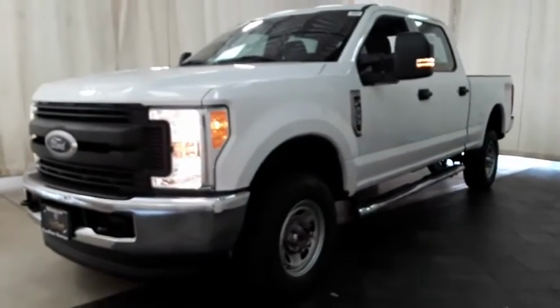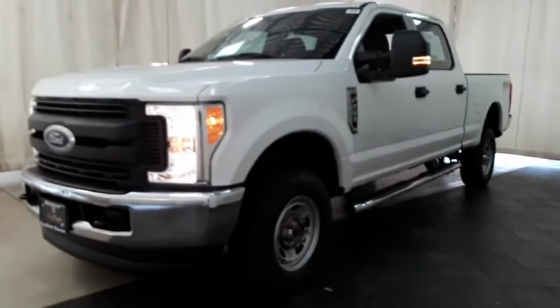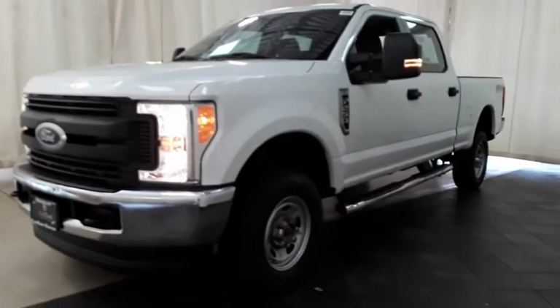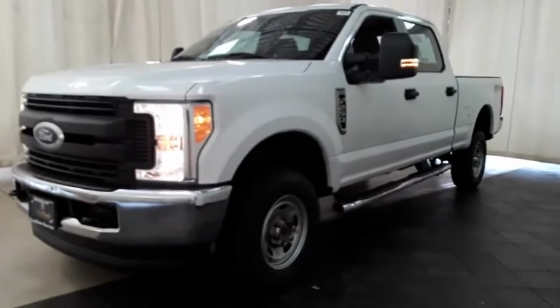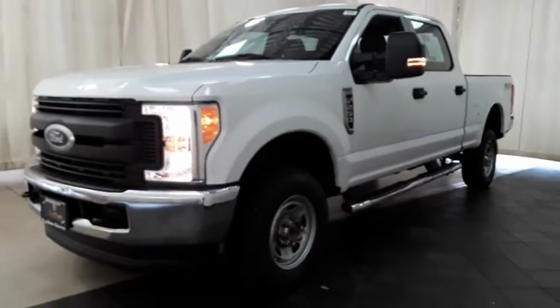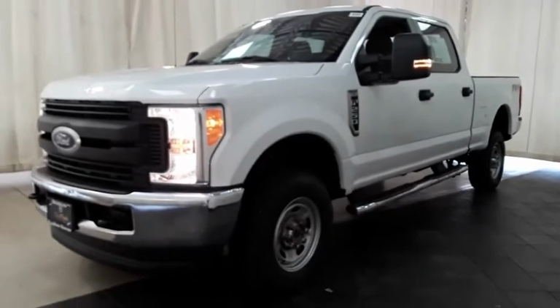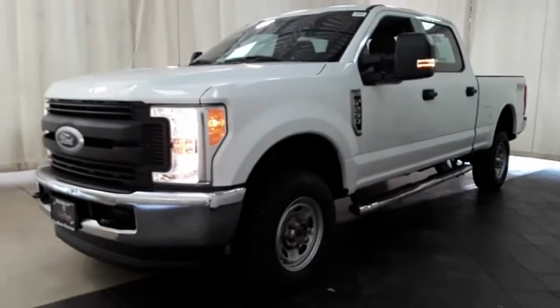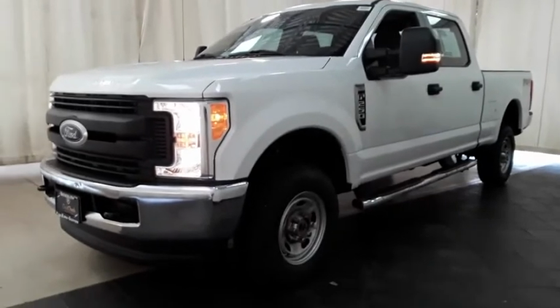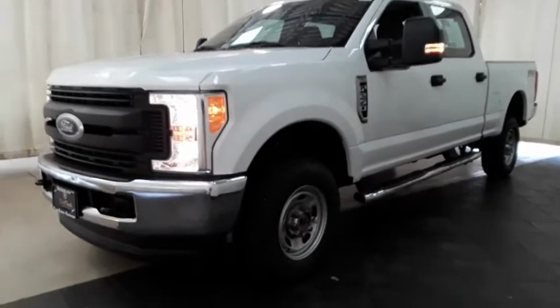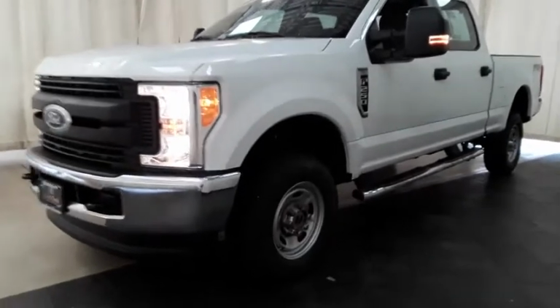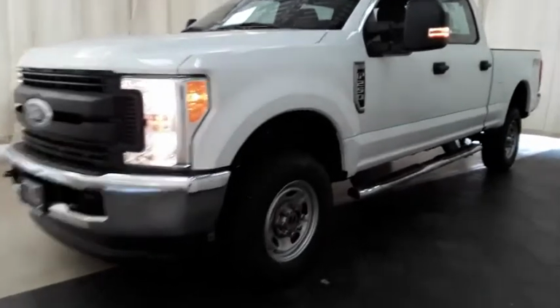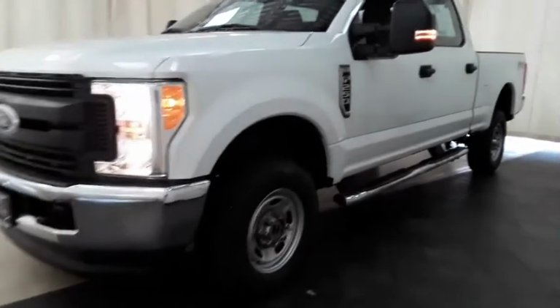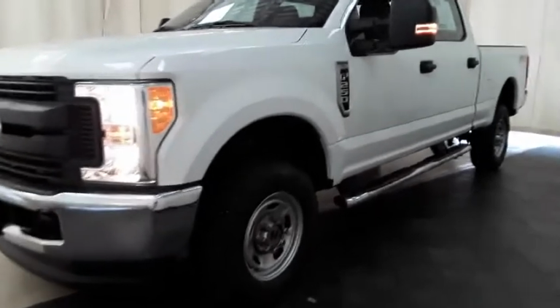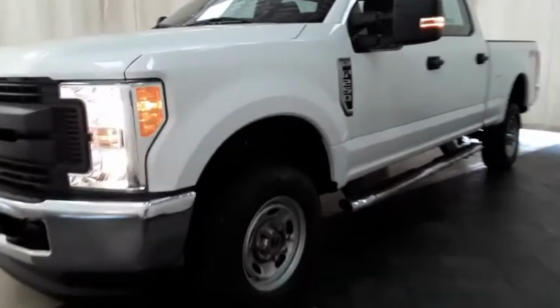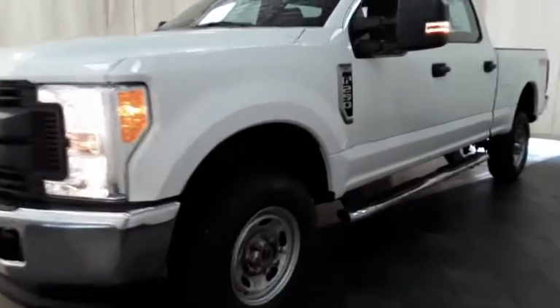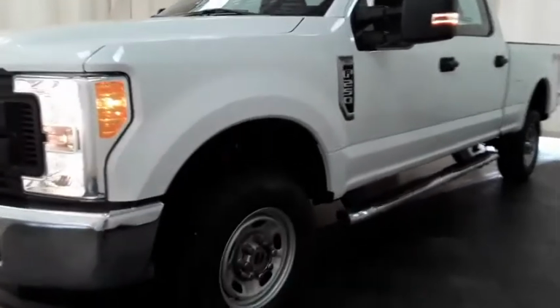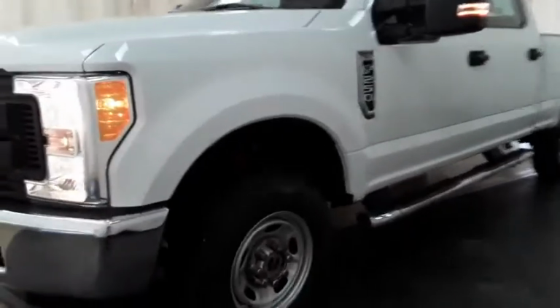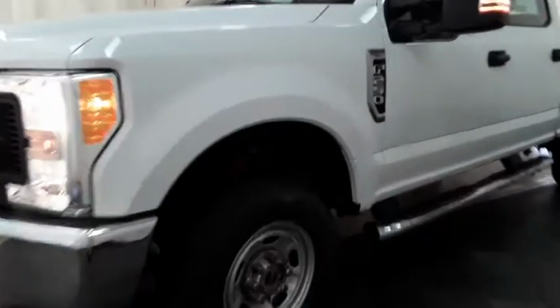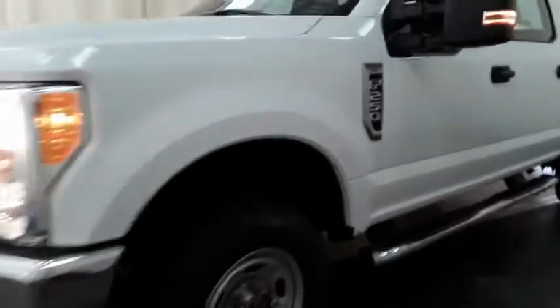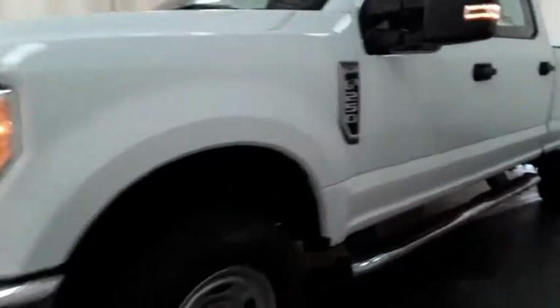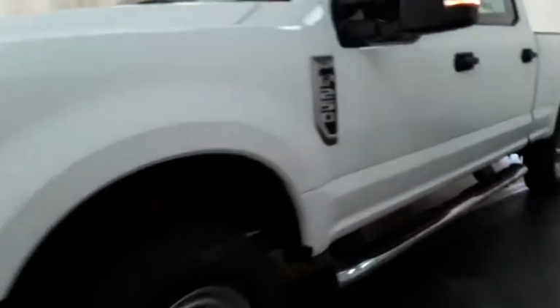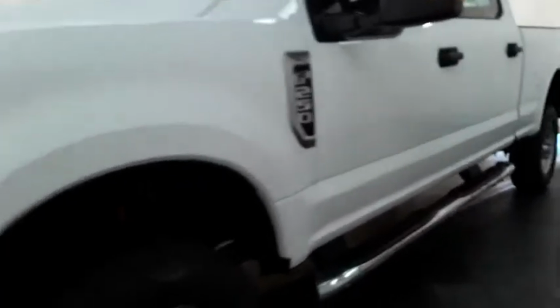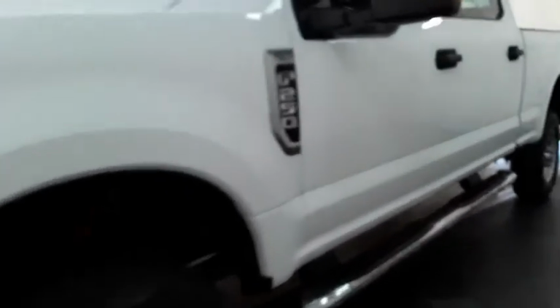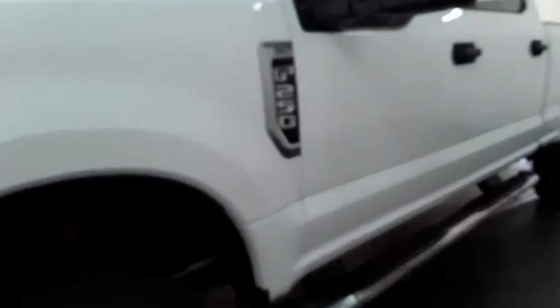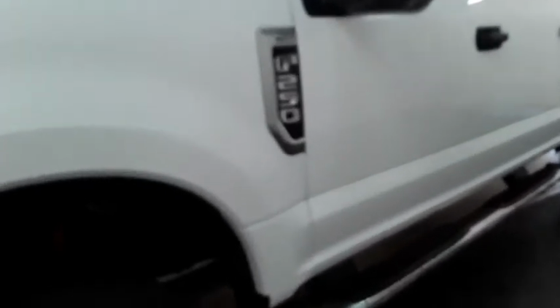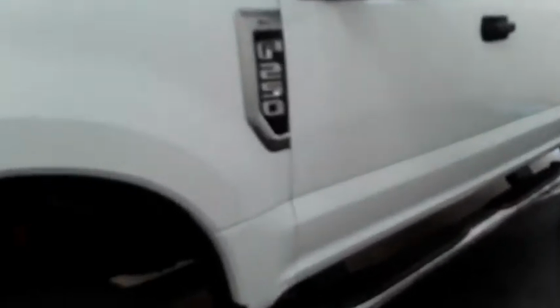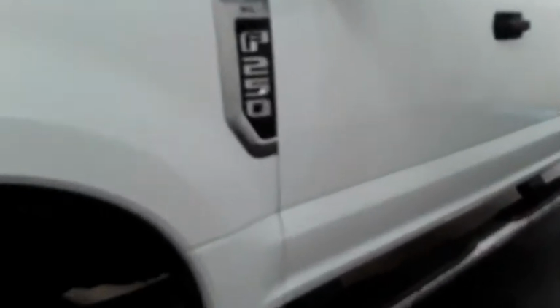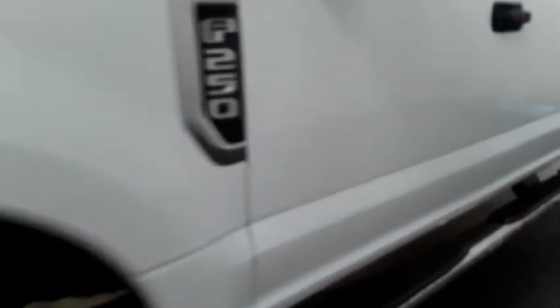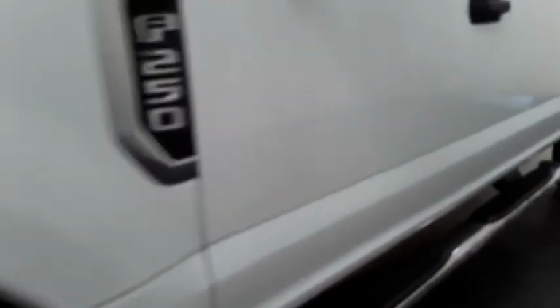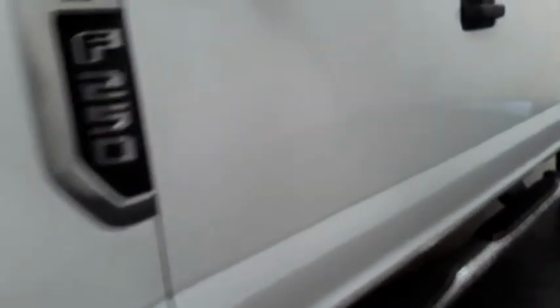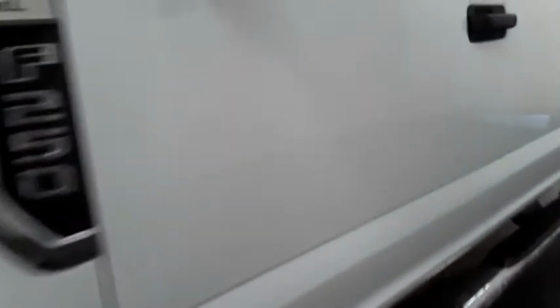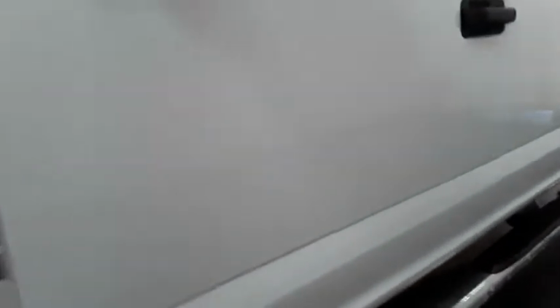Ford F-250 Super Duty. This vehicle has less than 30,000 miles.